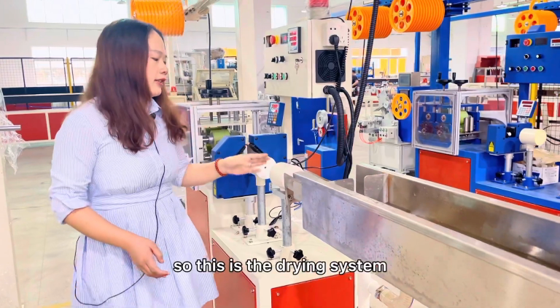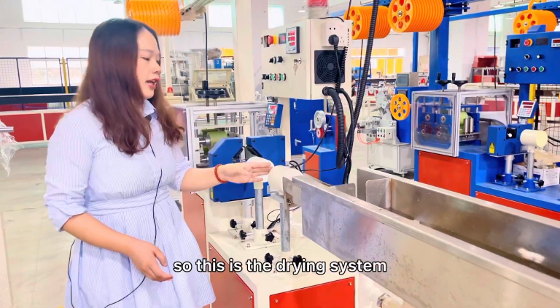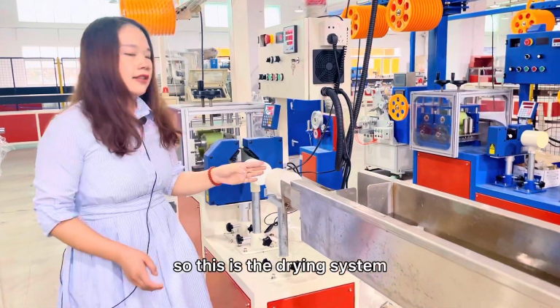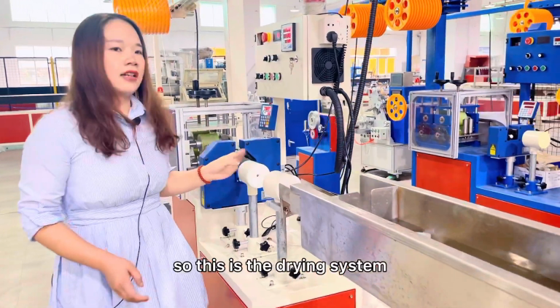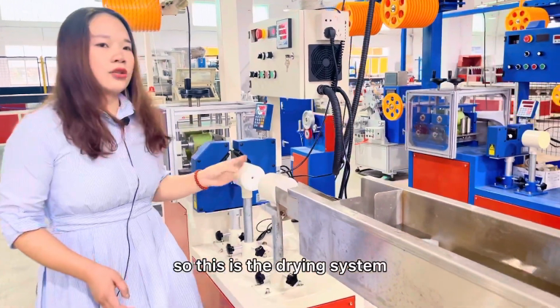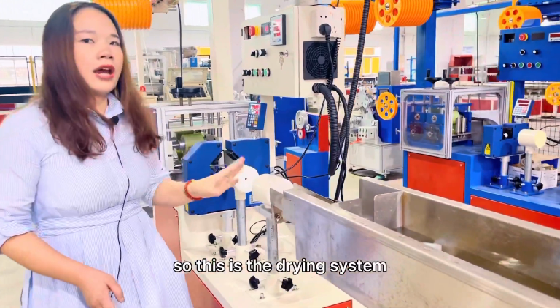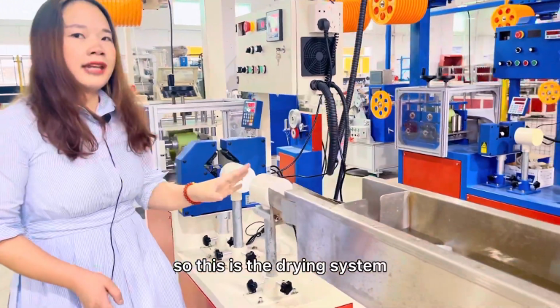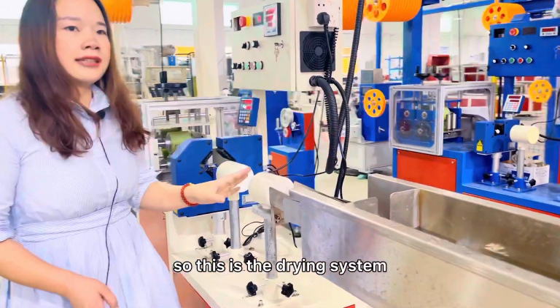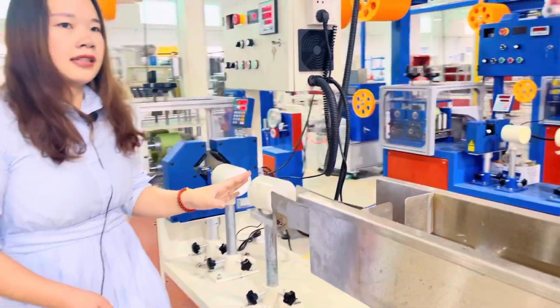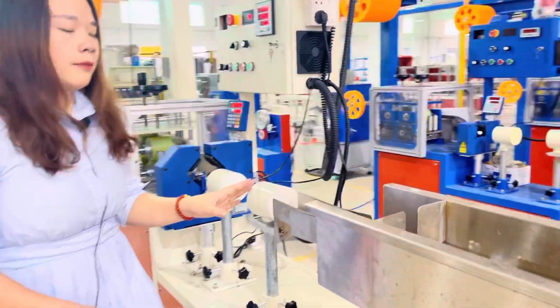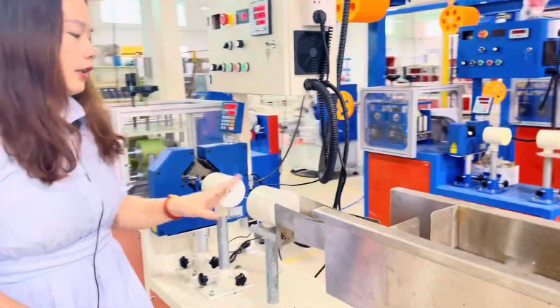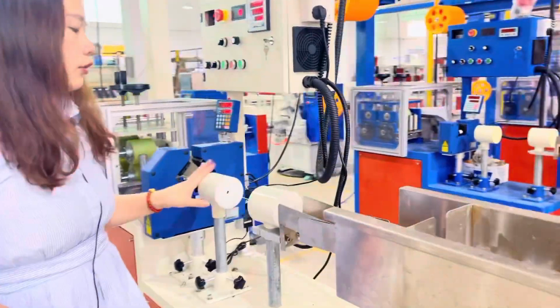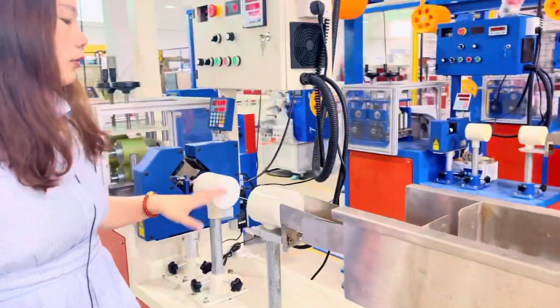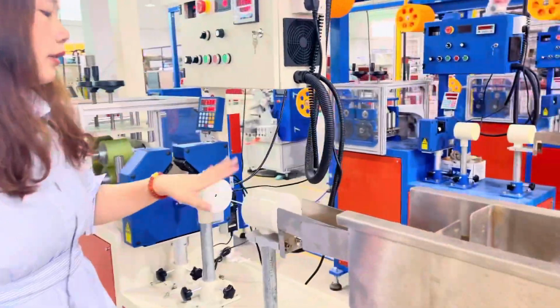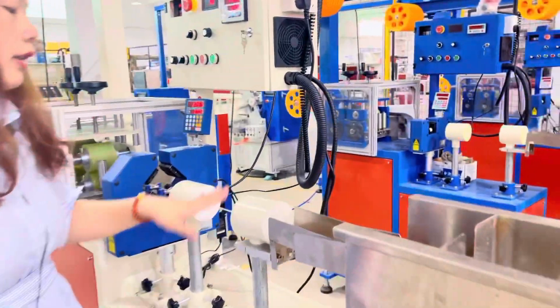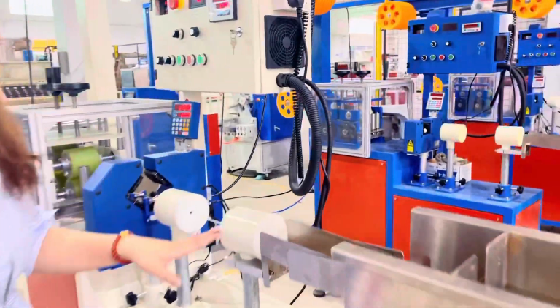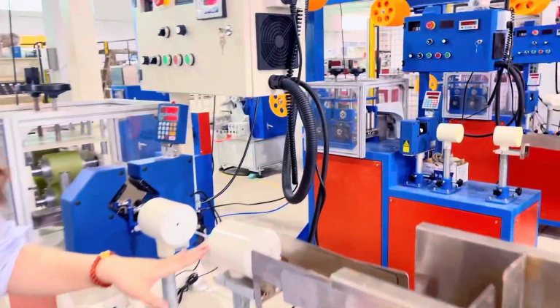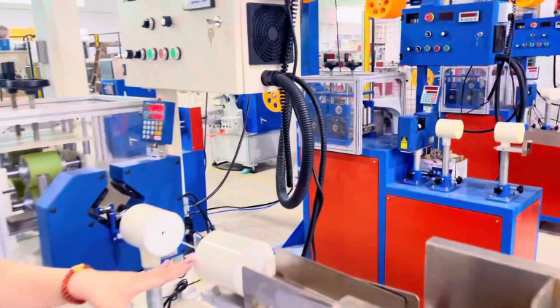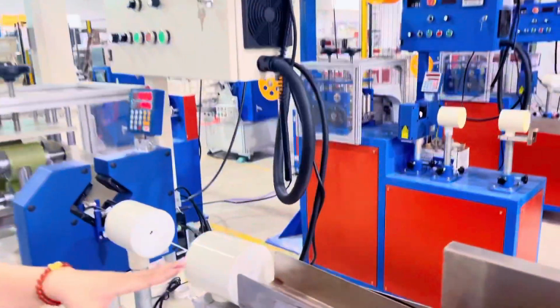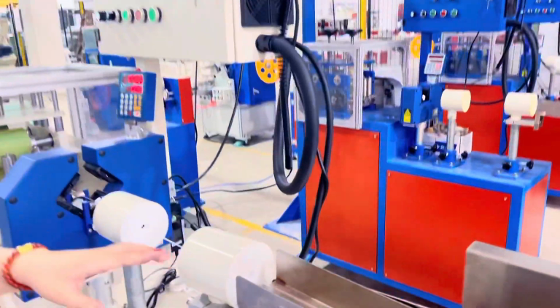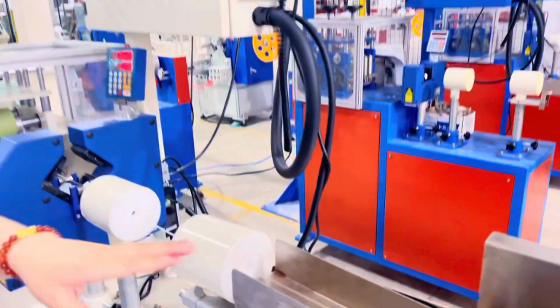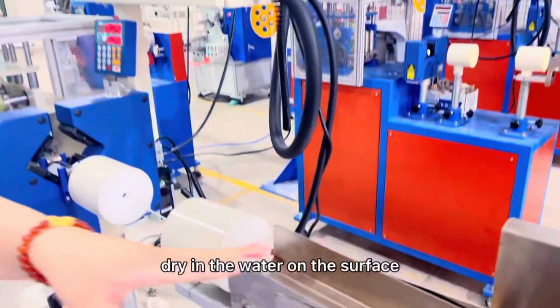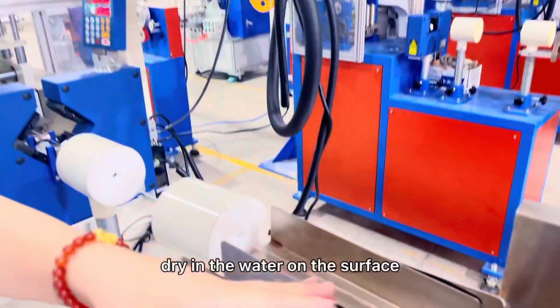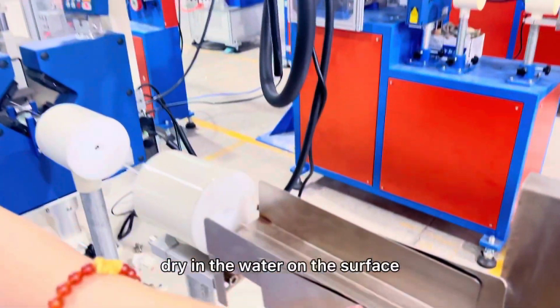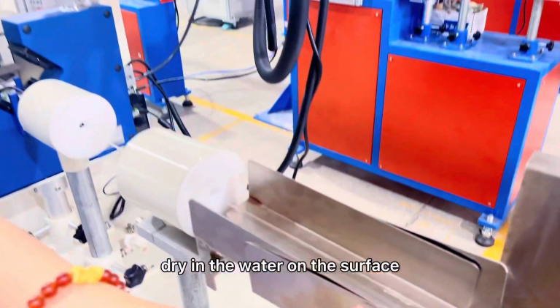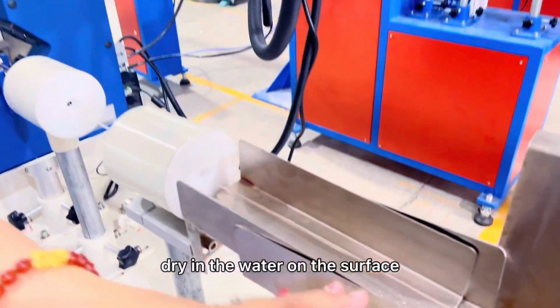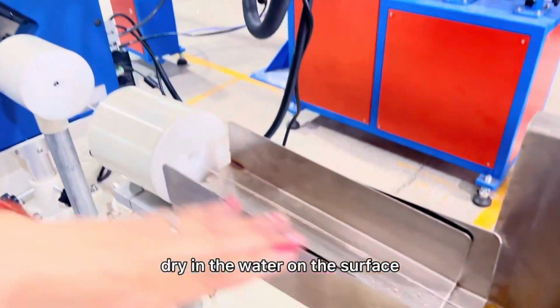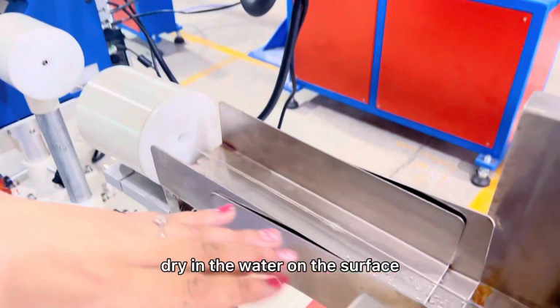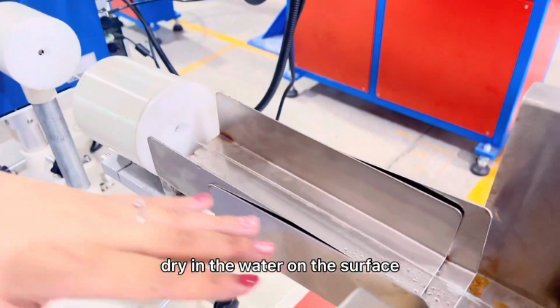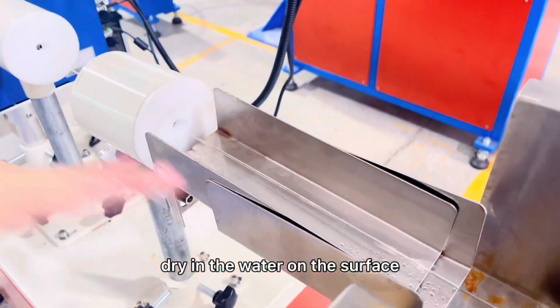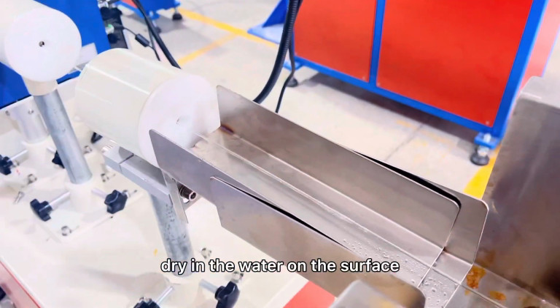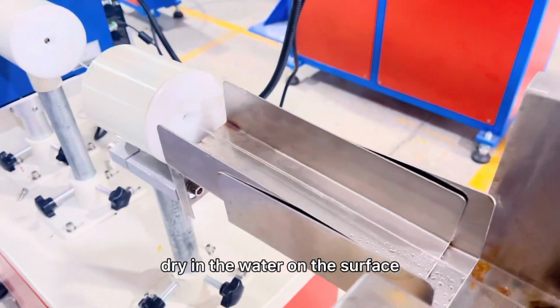This is the drying system, which dries the water on the surface of the filament.